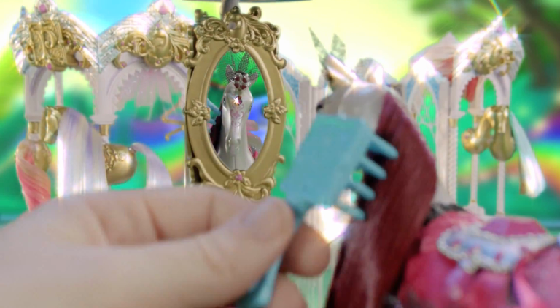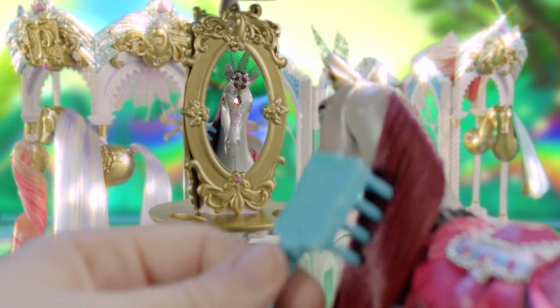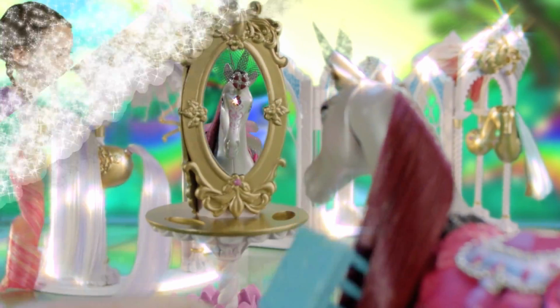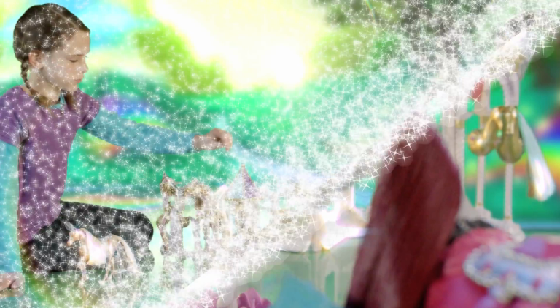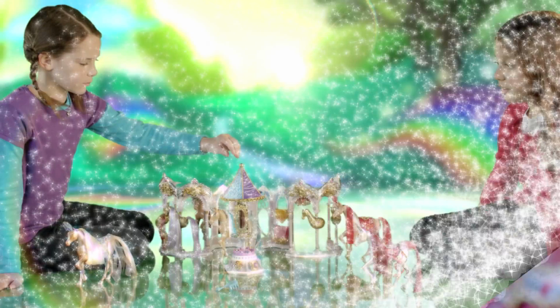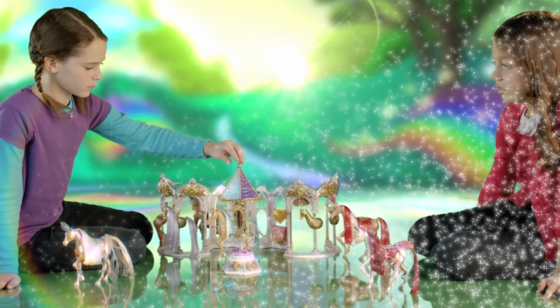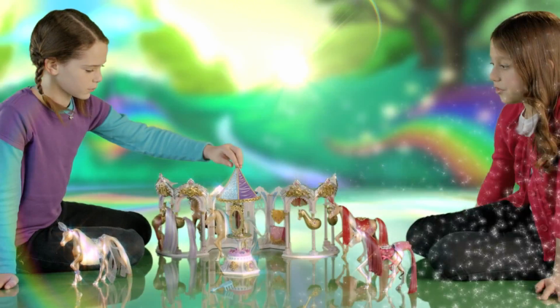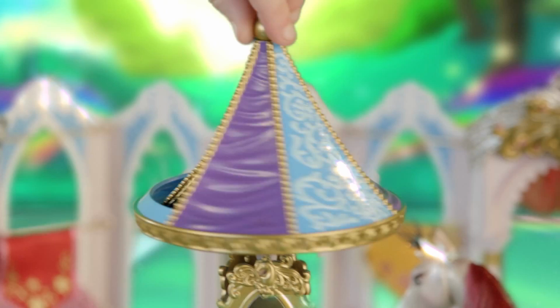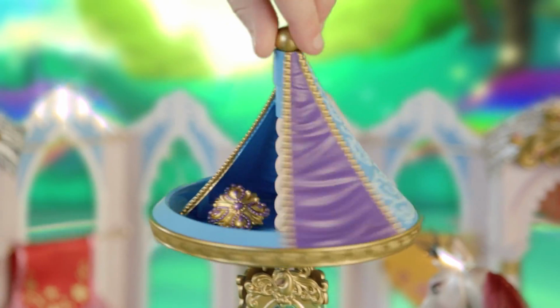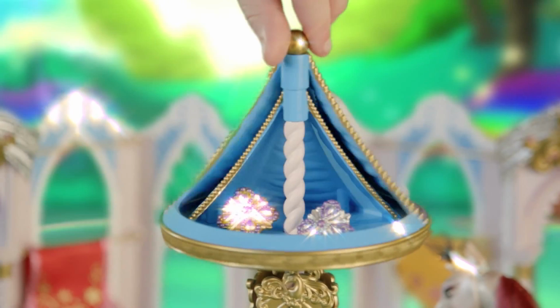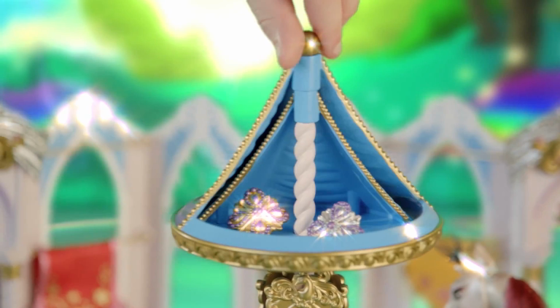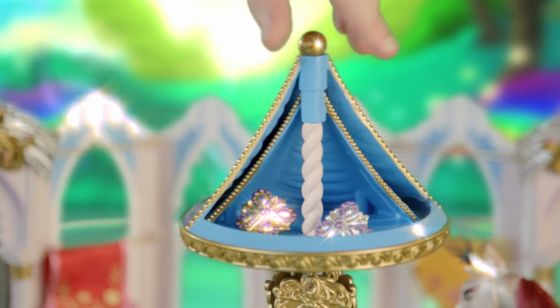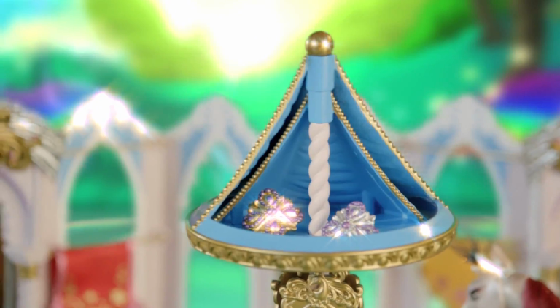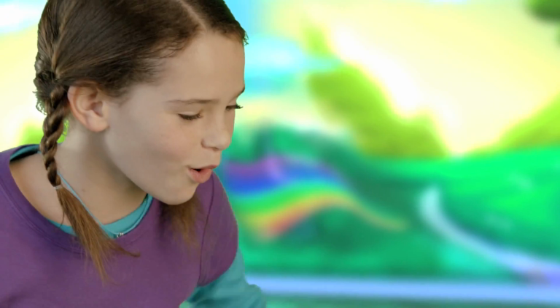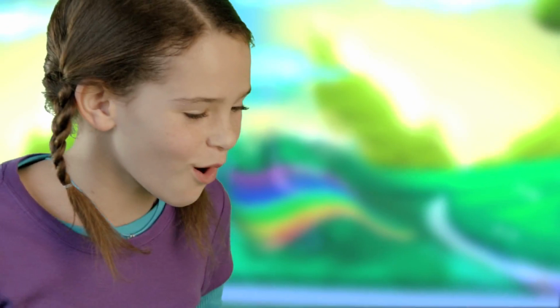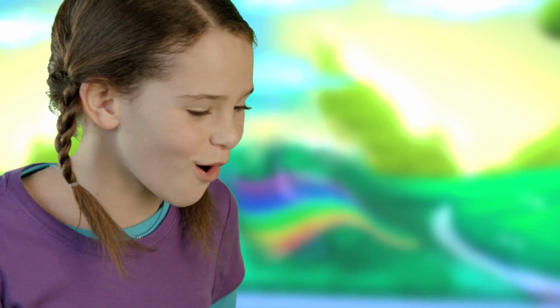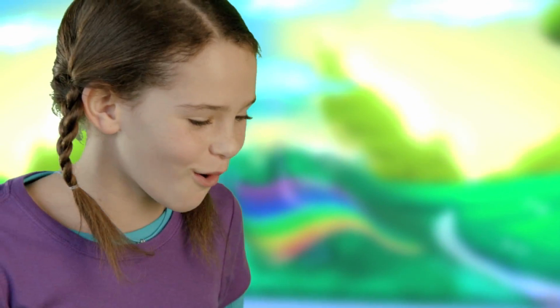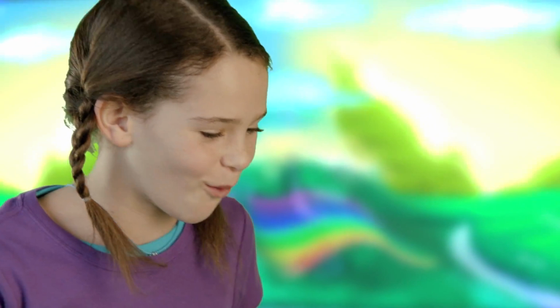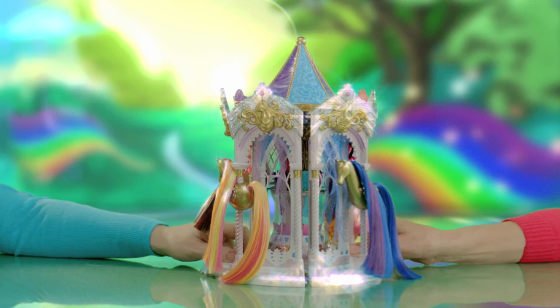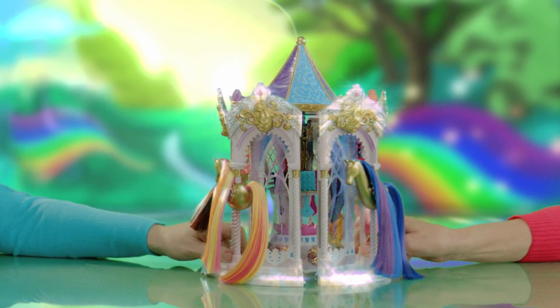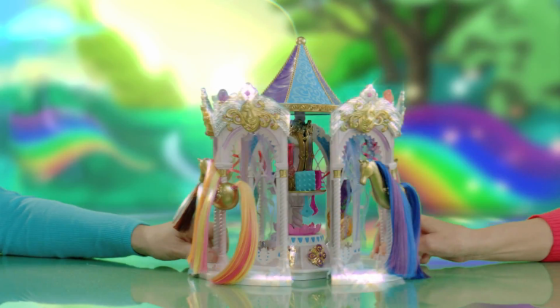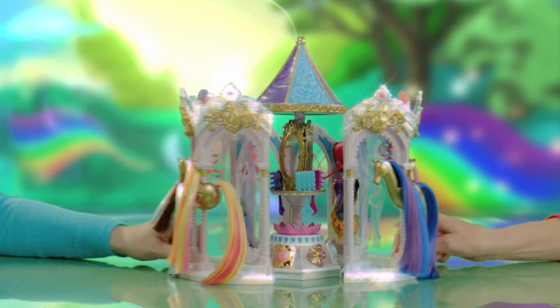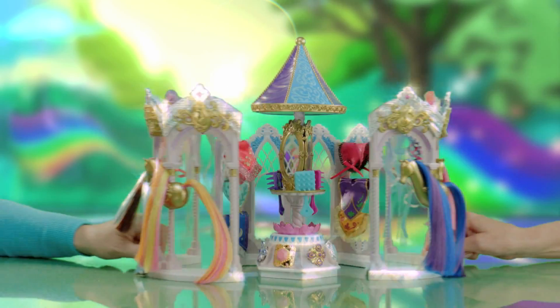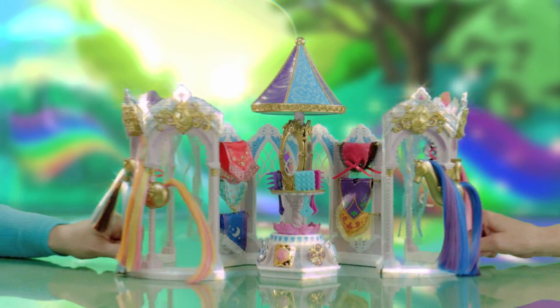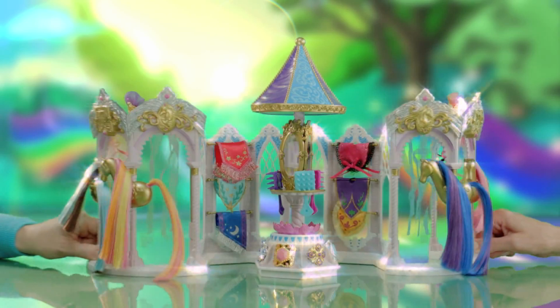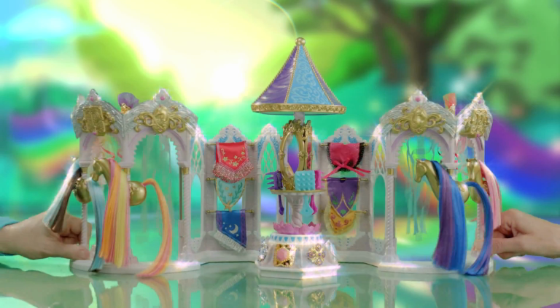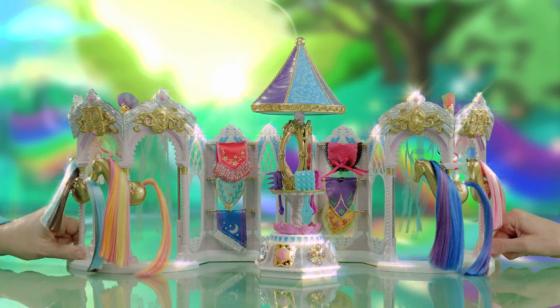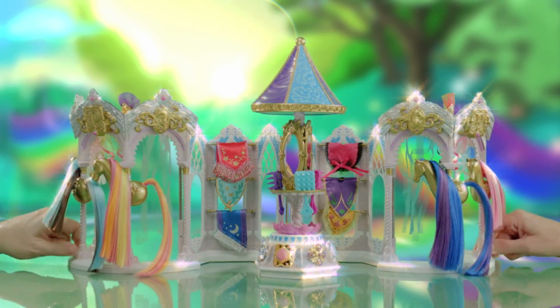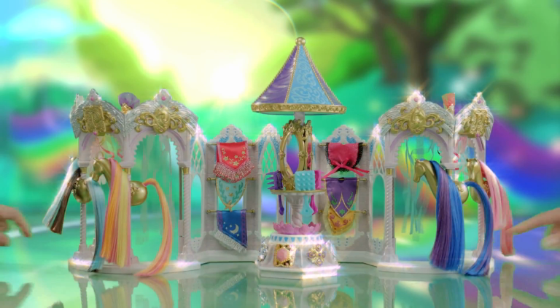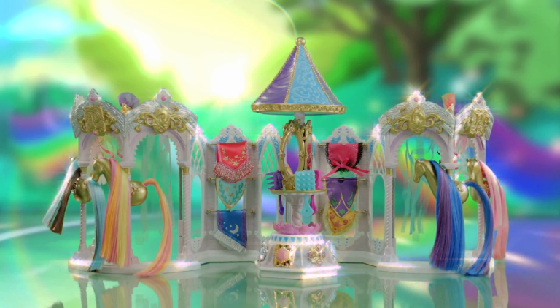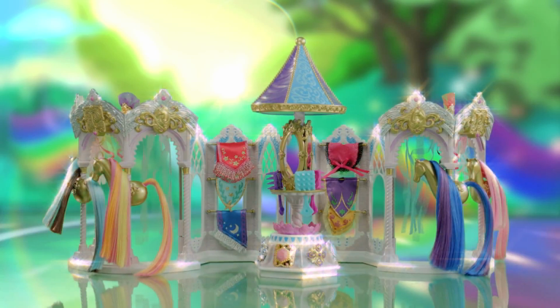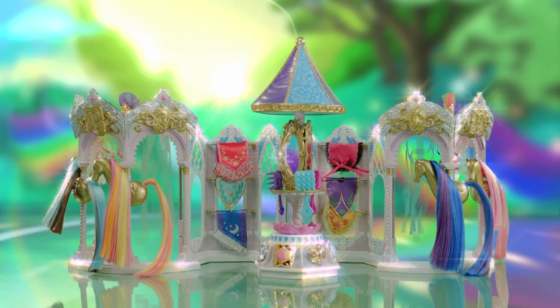There's even a secret compartment. Whoa! It's two full feet of fashion fun.